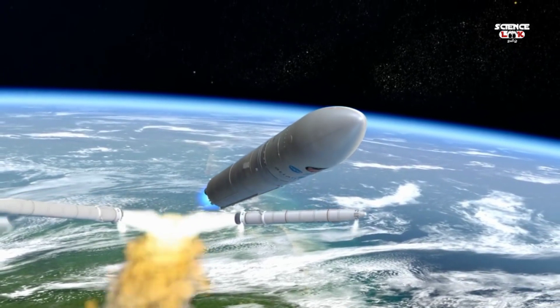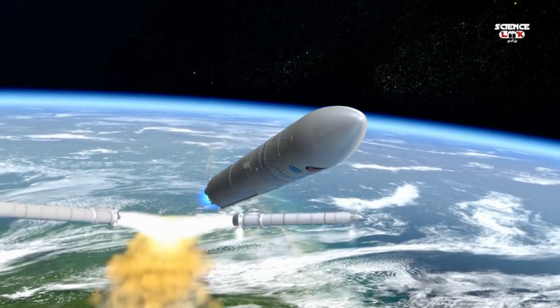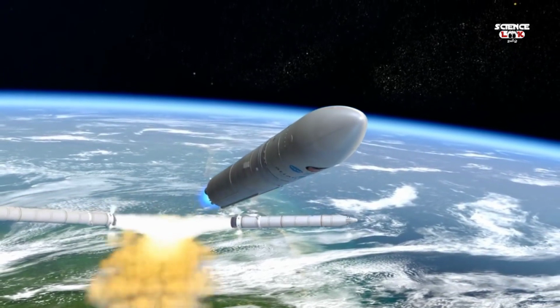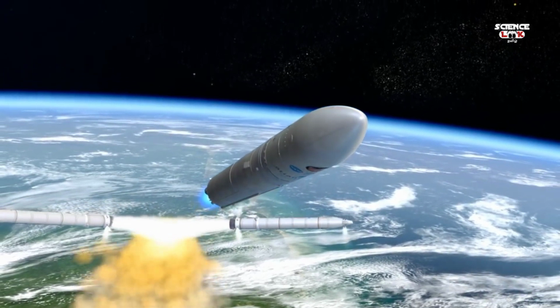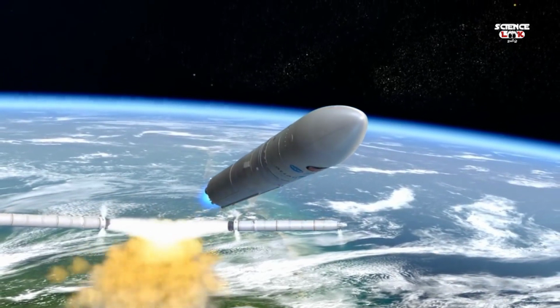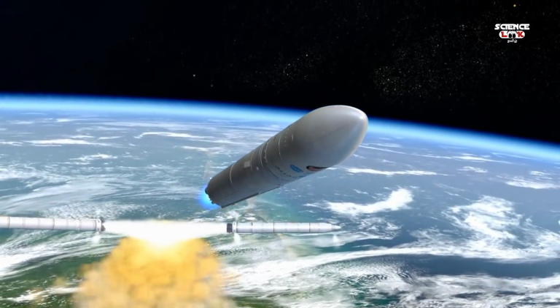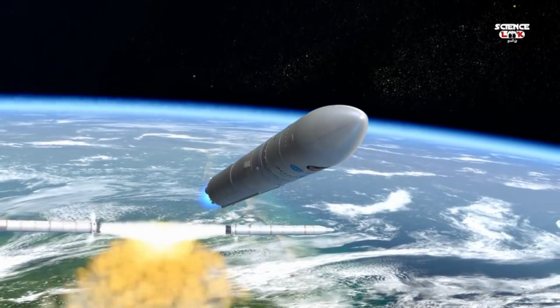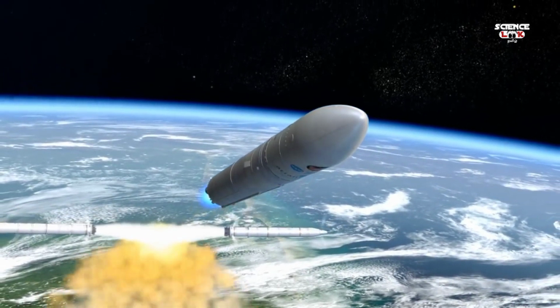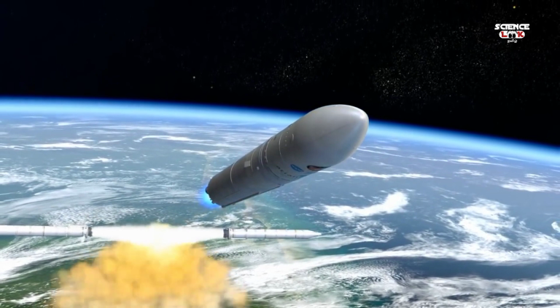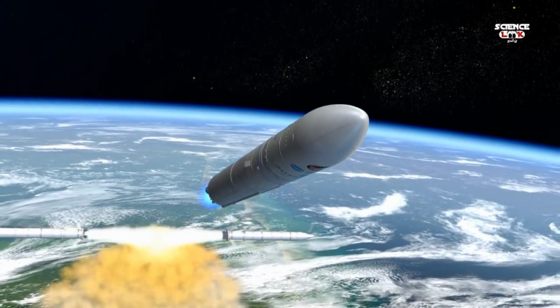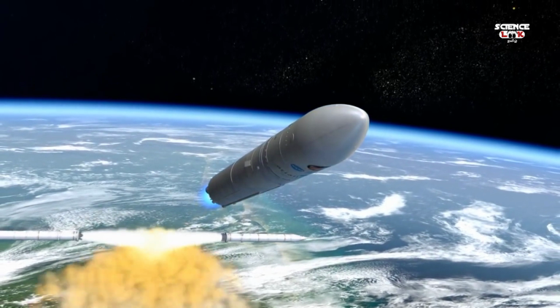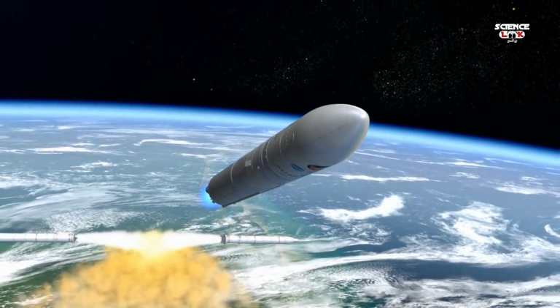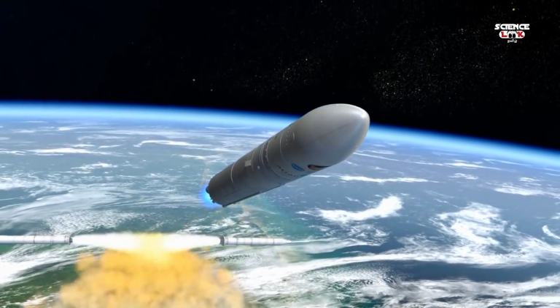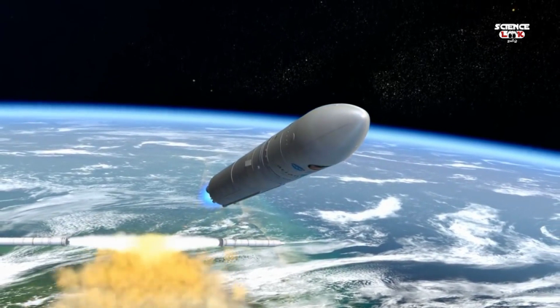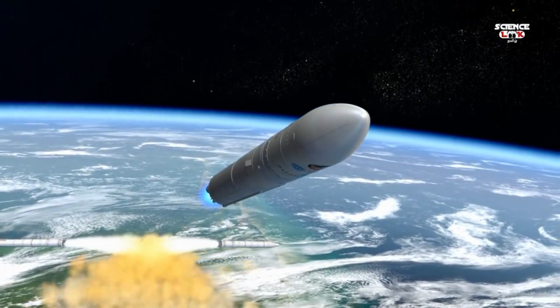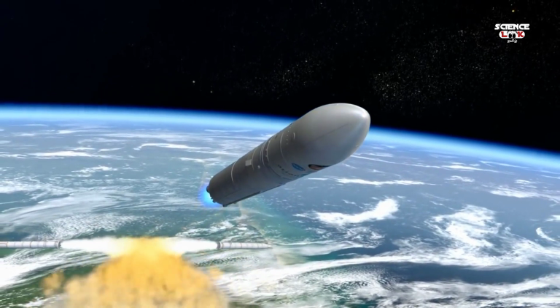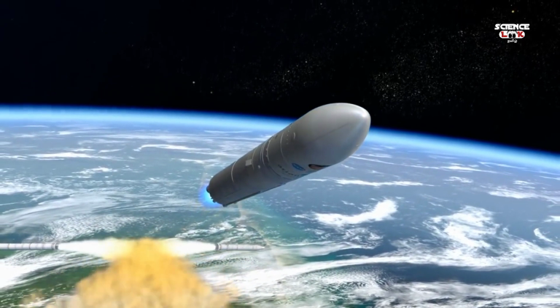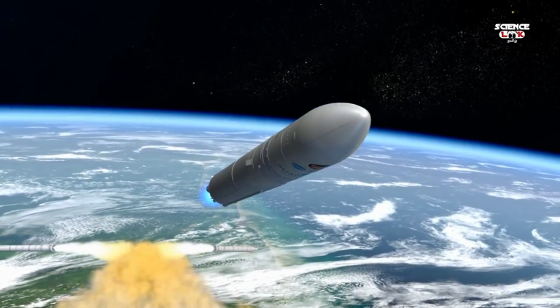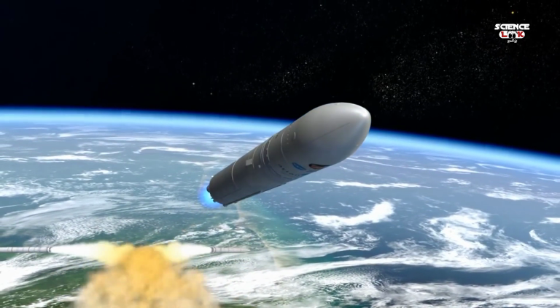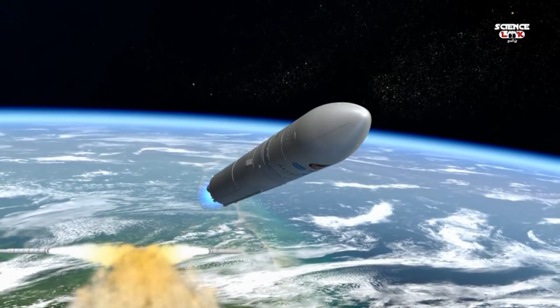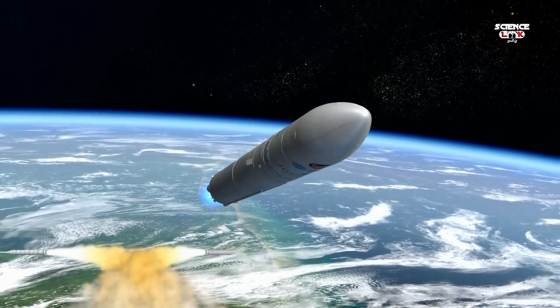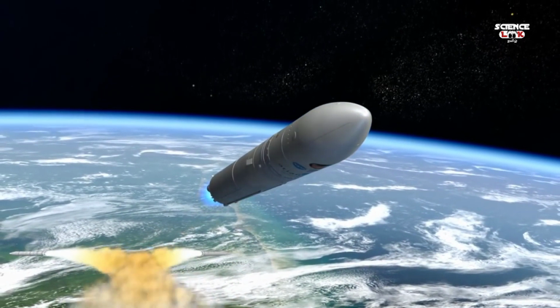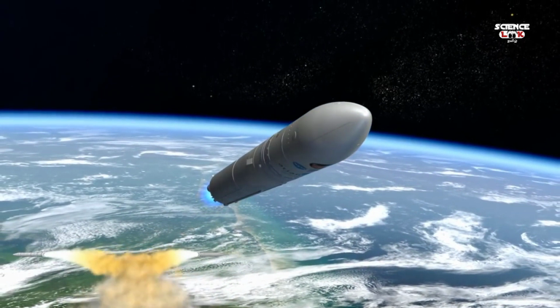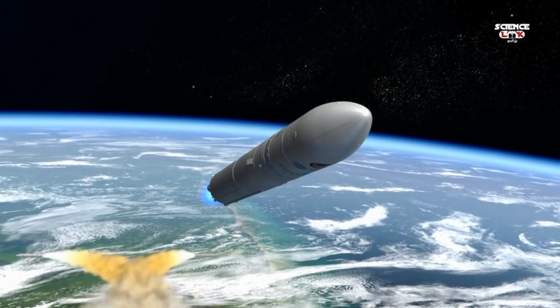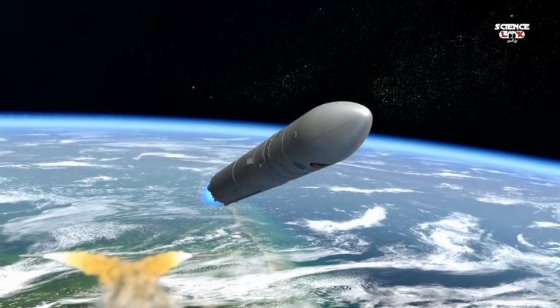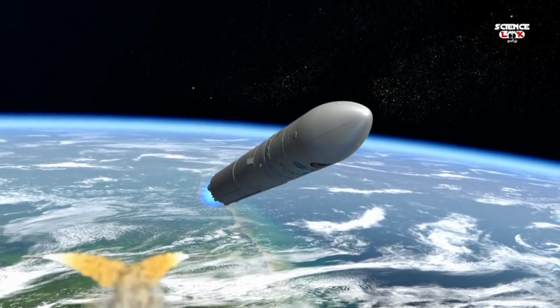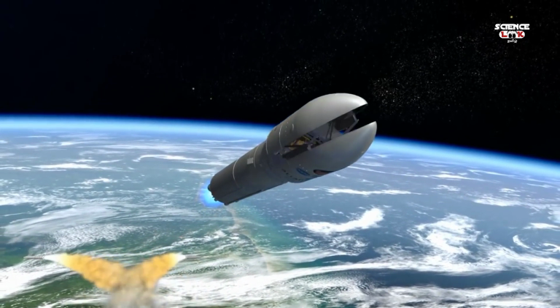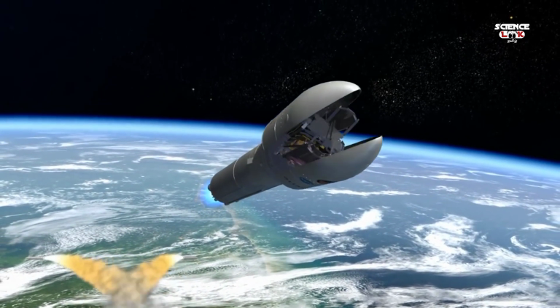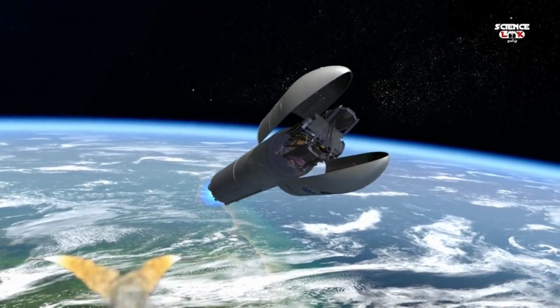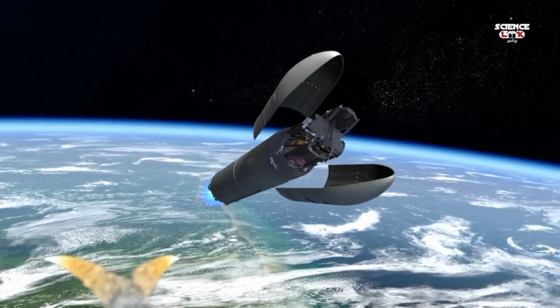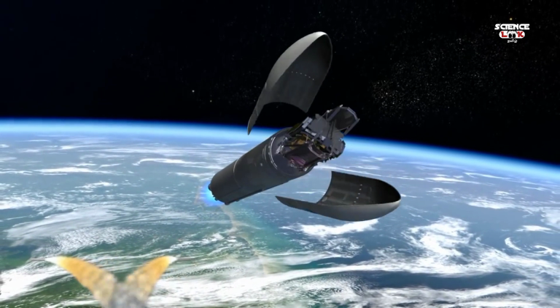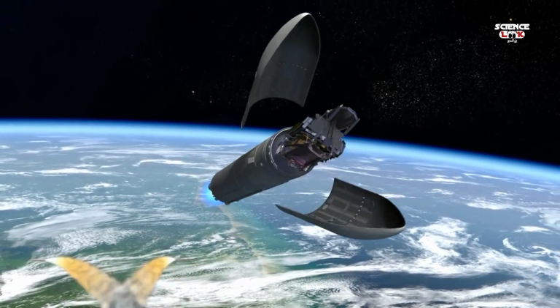Reaching the upper atmosphere where protection is no longer needed, the payload fairing is jettisoned and falls away.